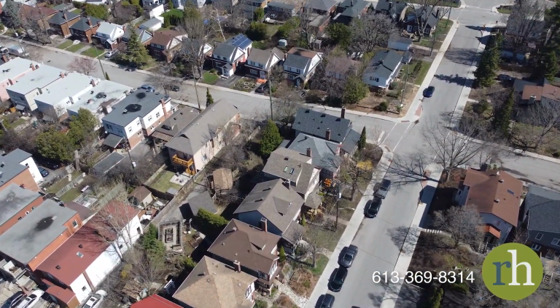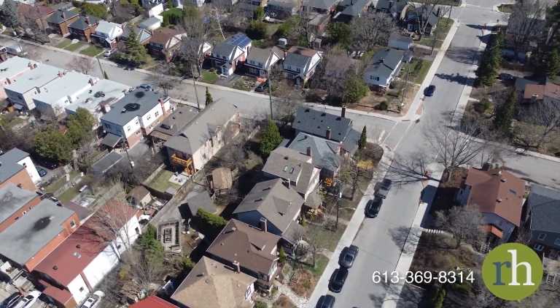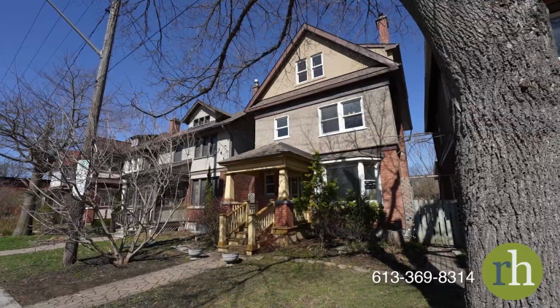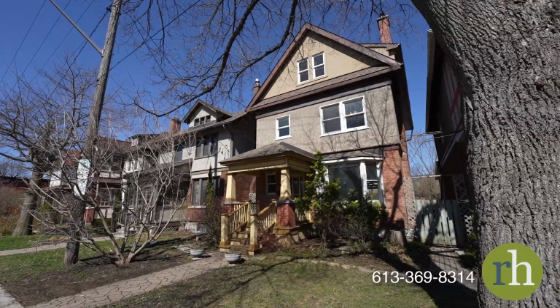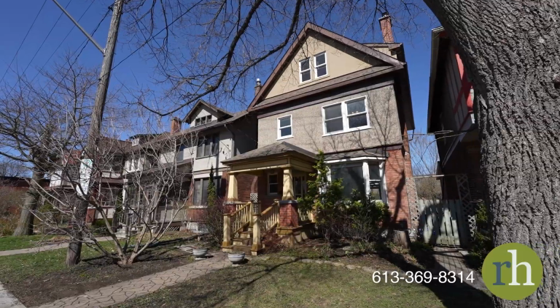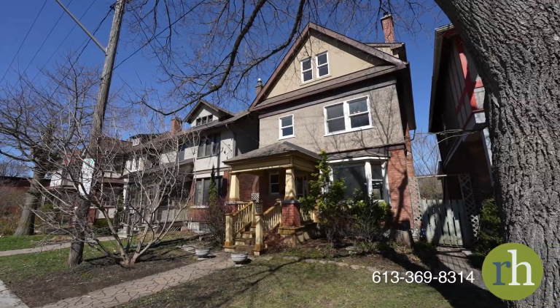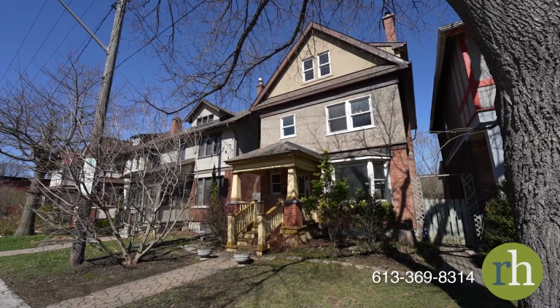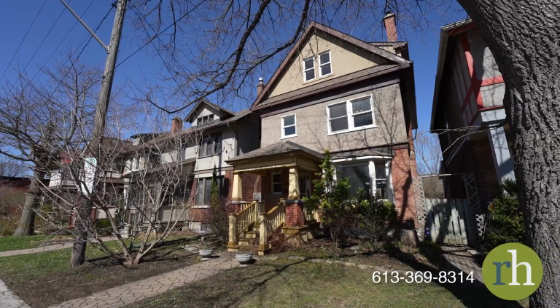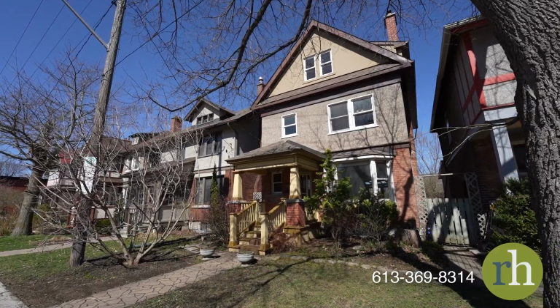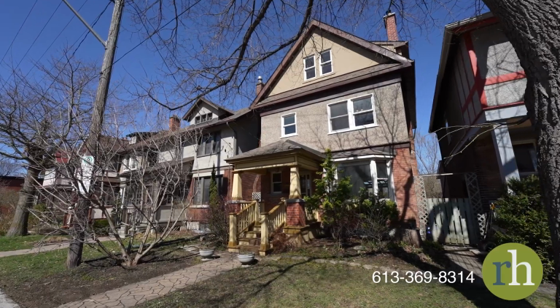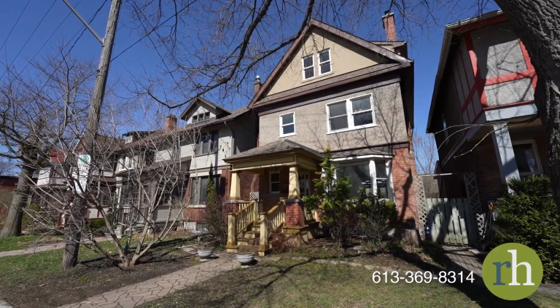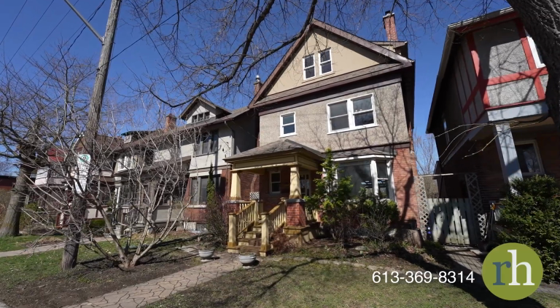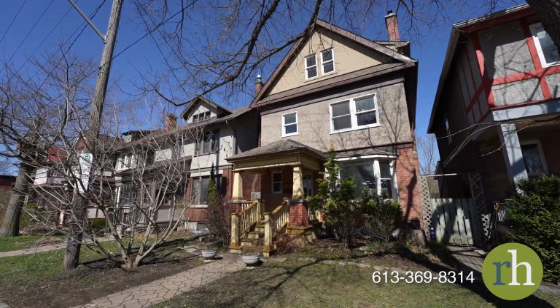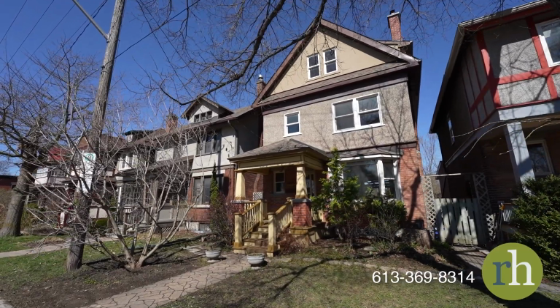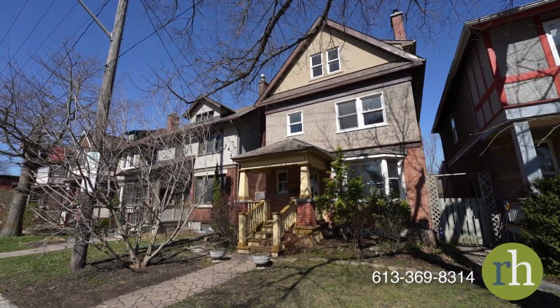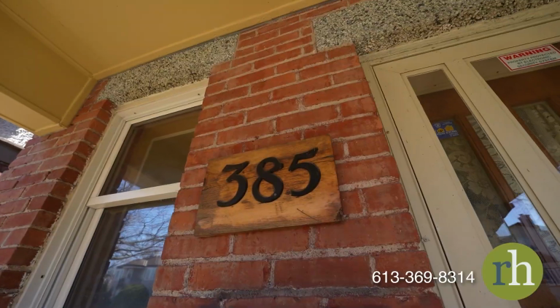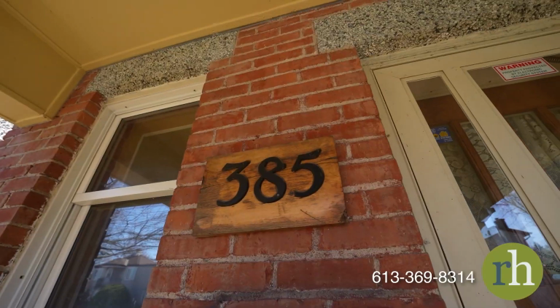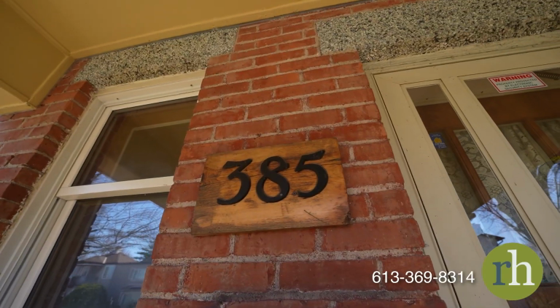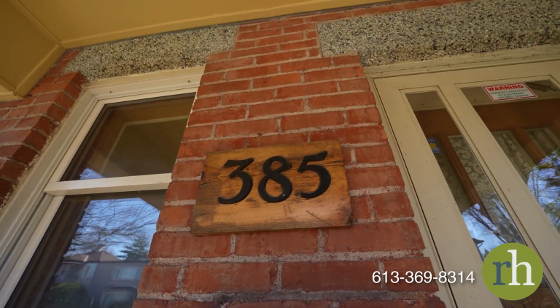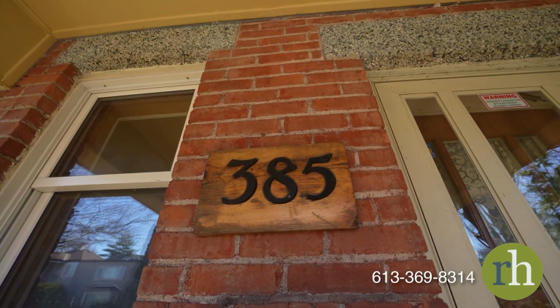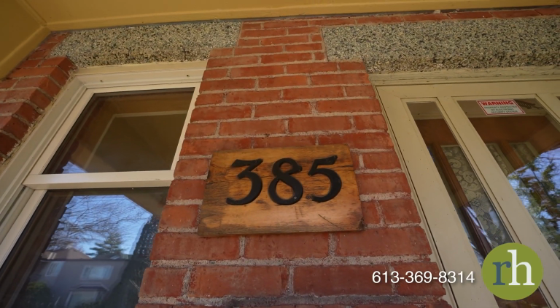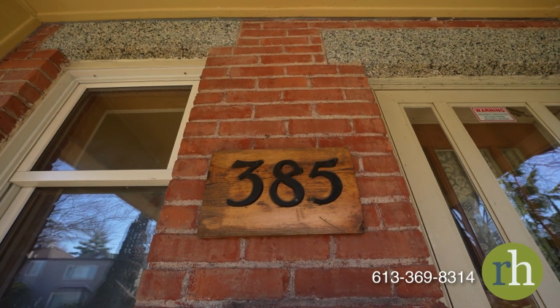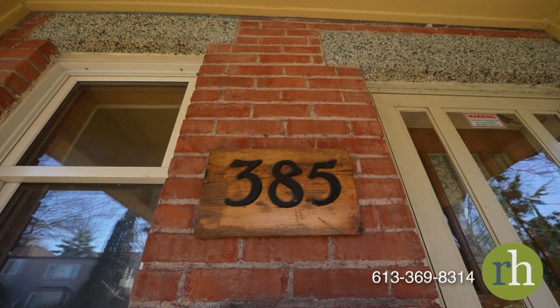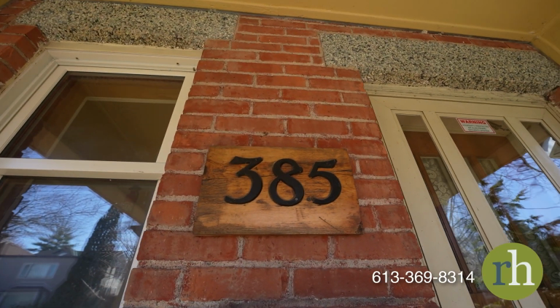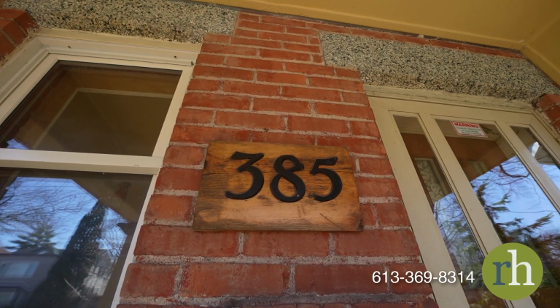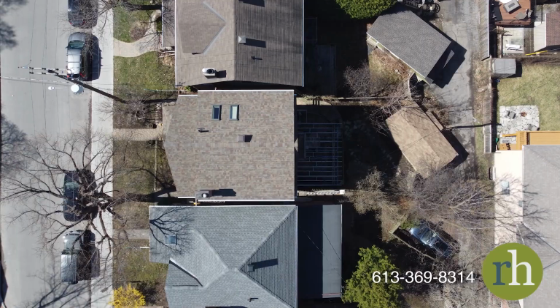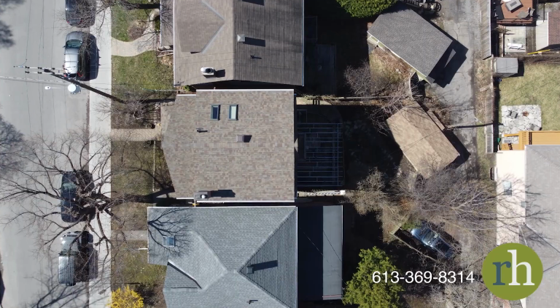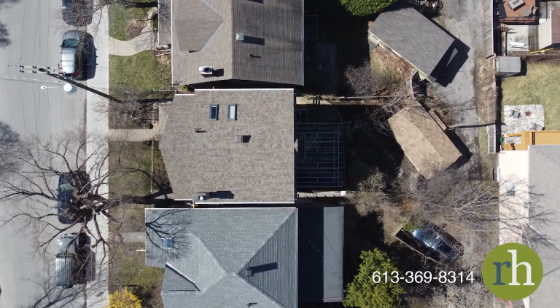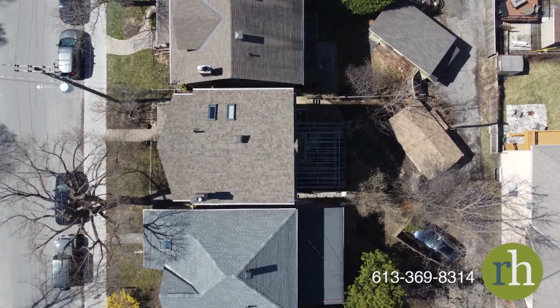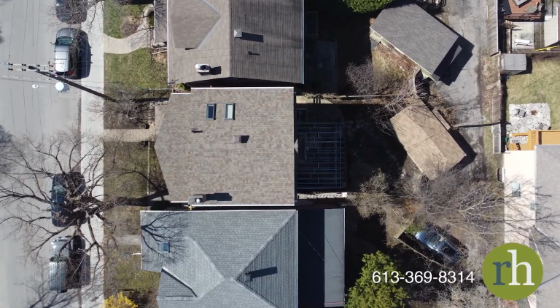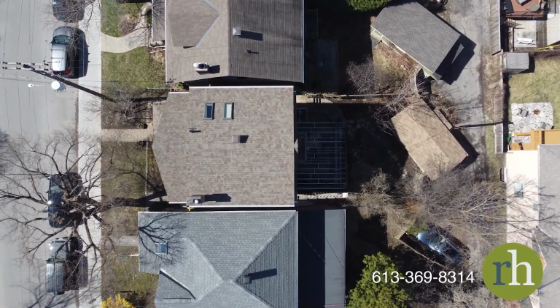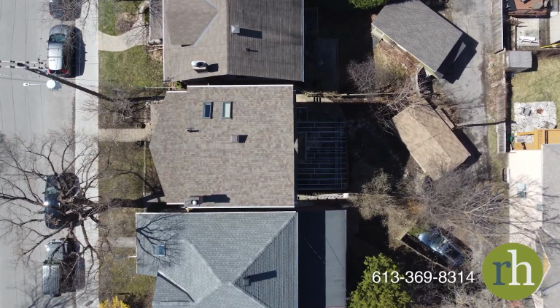Boasting three bedrooms, two bathrooms, a spacious loft and a fully finished basement with a side entrance, this residence is ideal for a growing family.